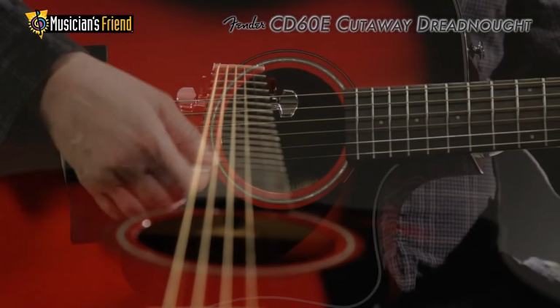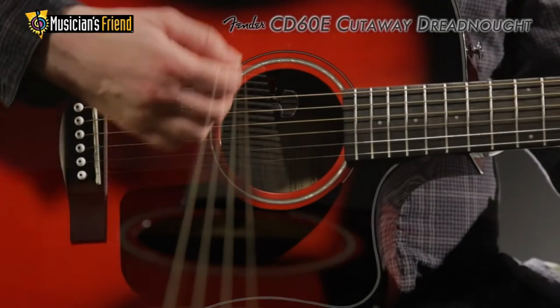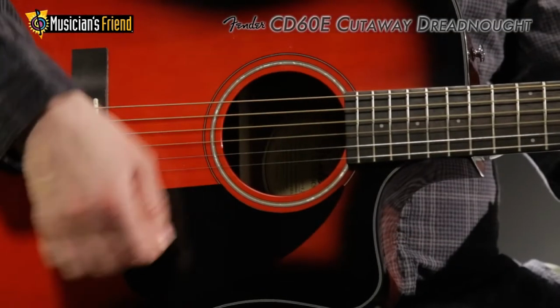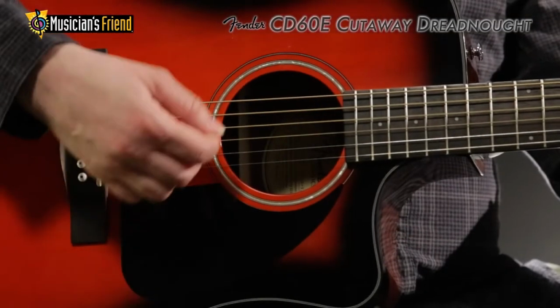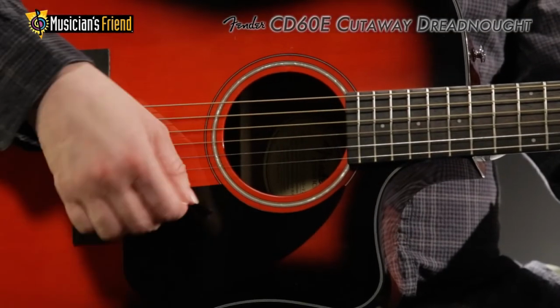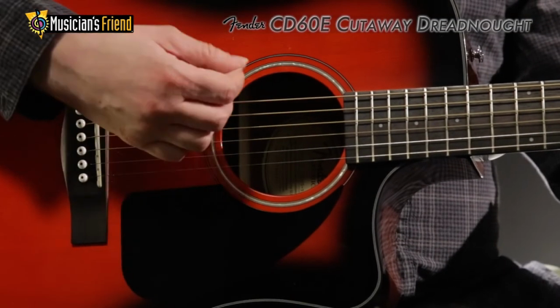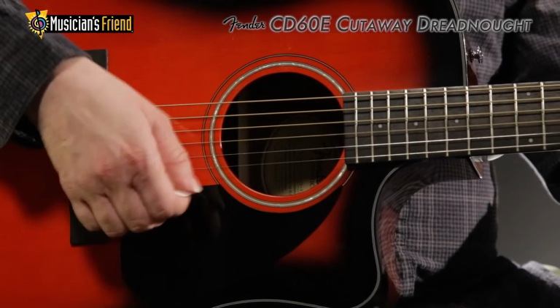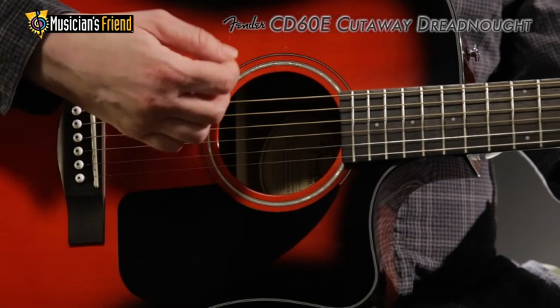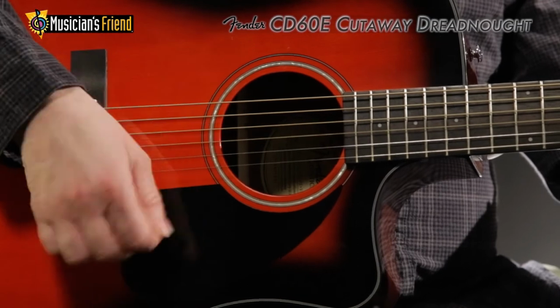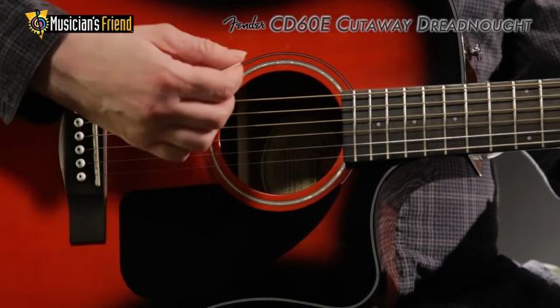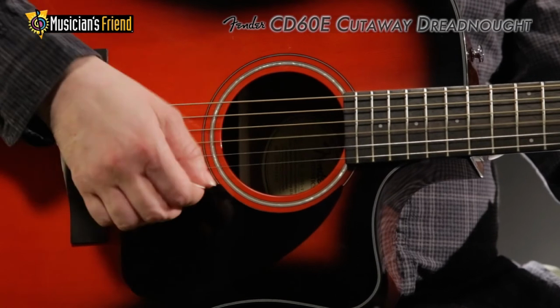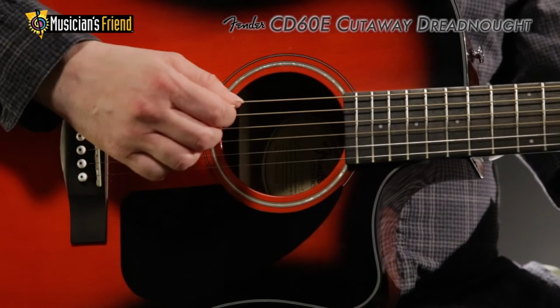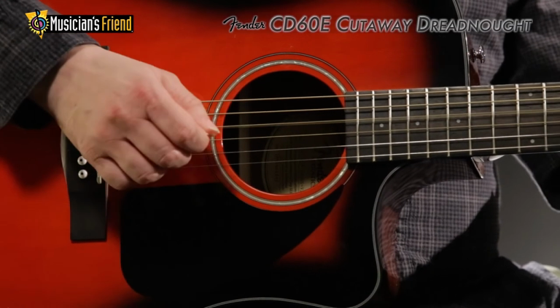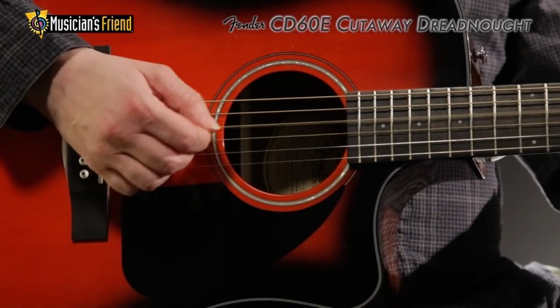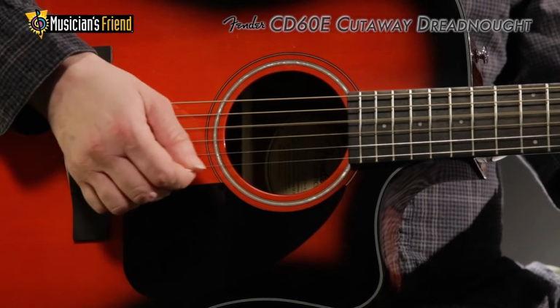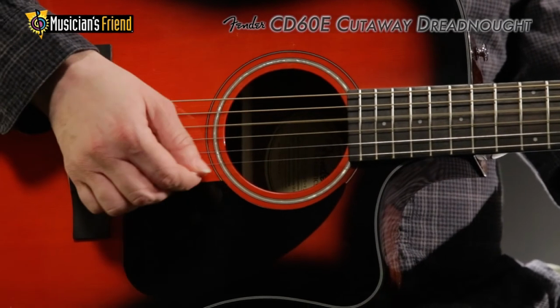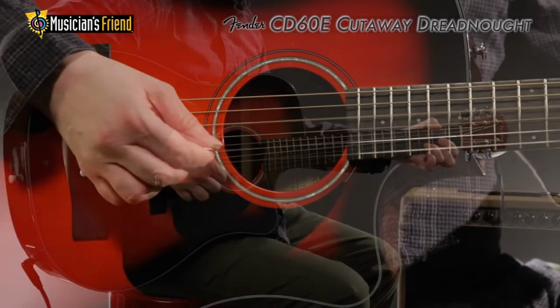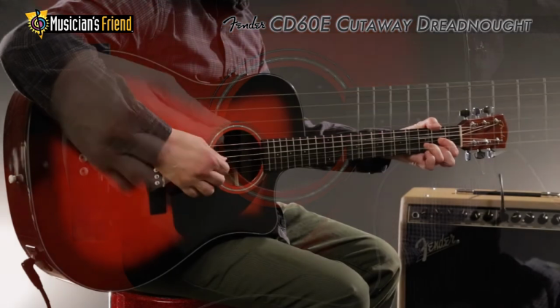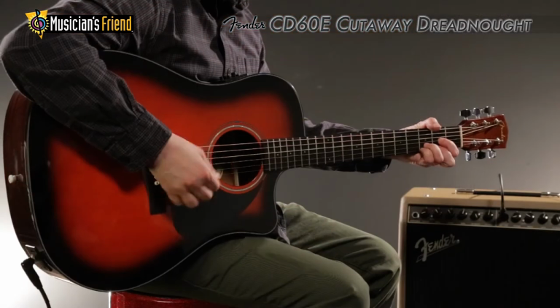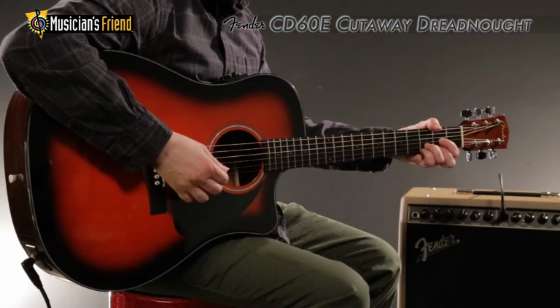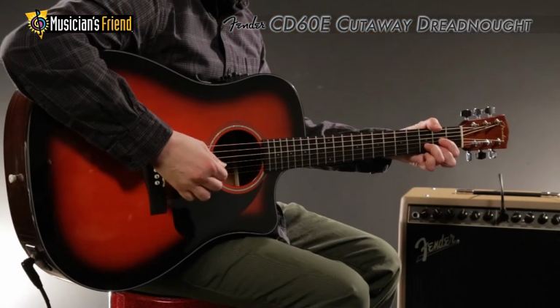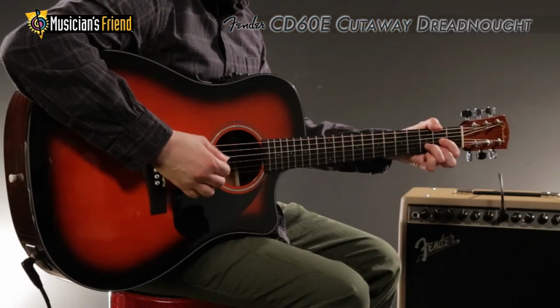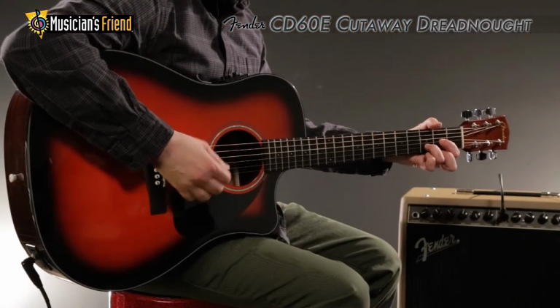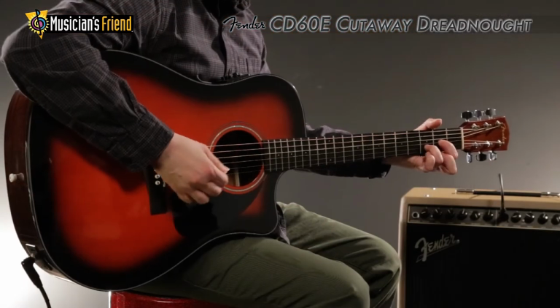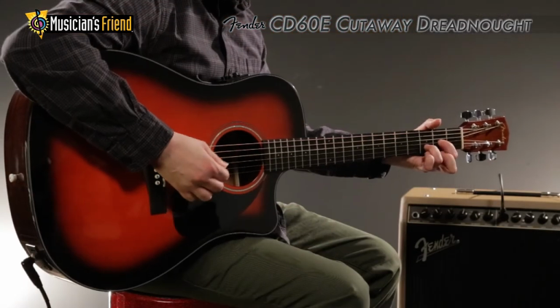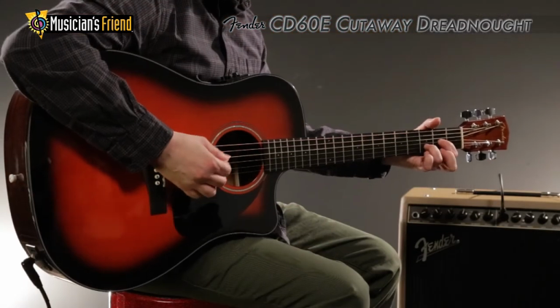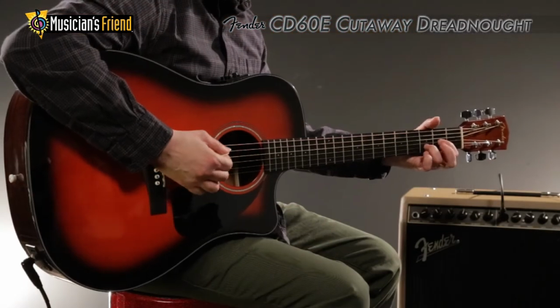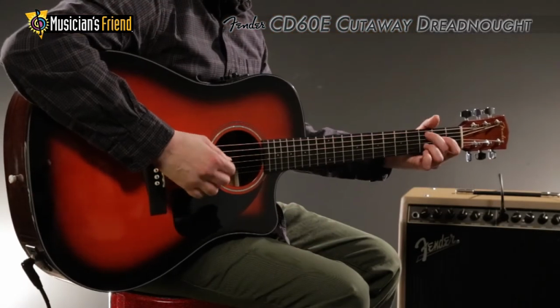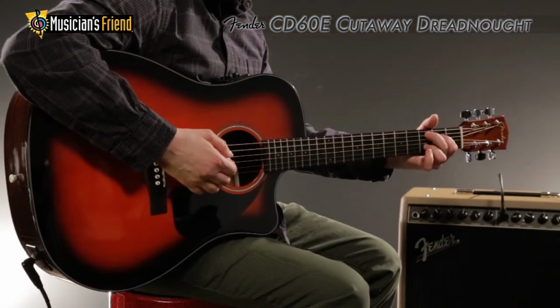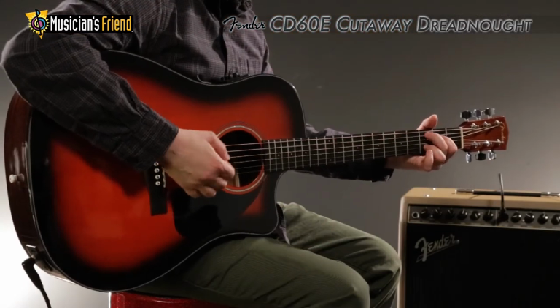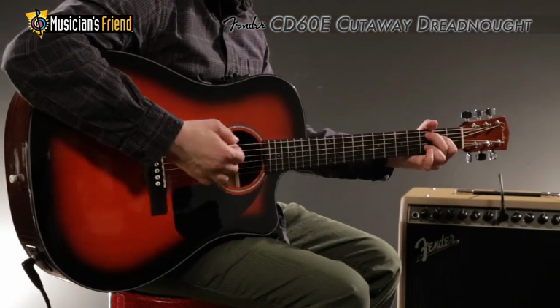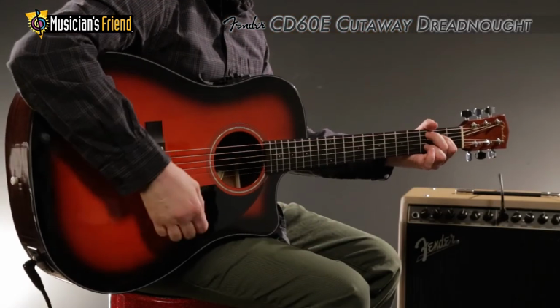Its mother-of-pearl acrylic rosette design, black binding, and pickguard help tie its unique look together.